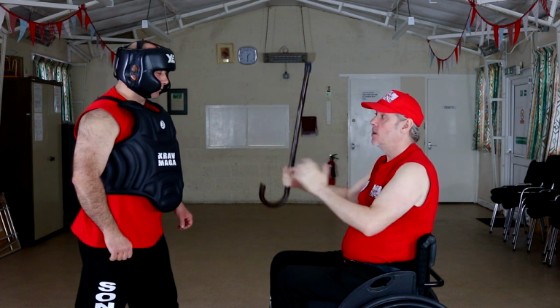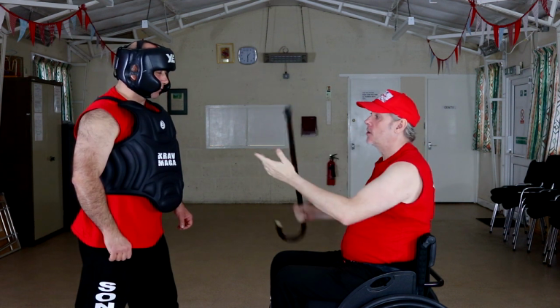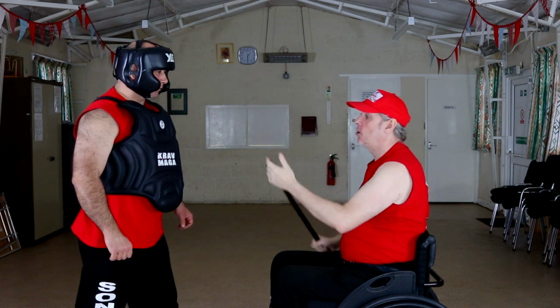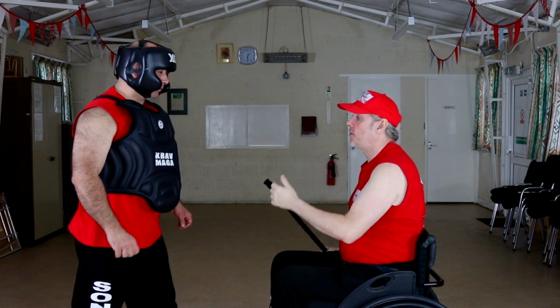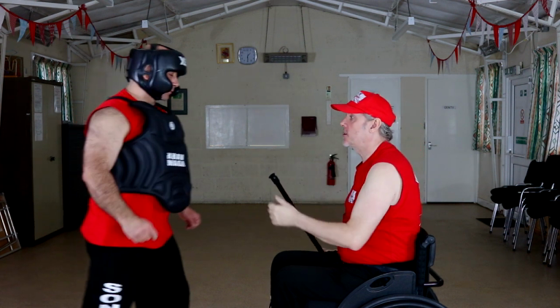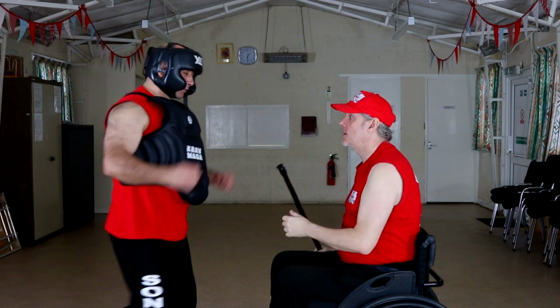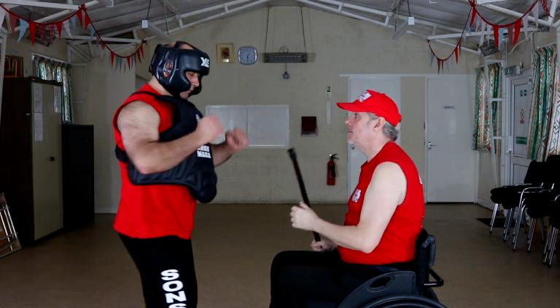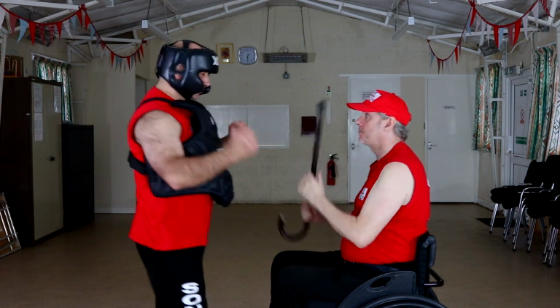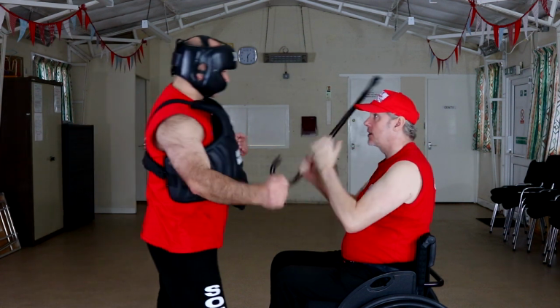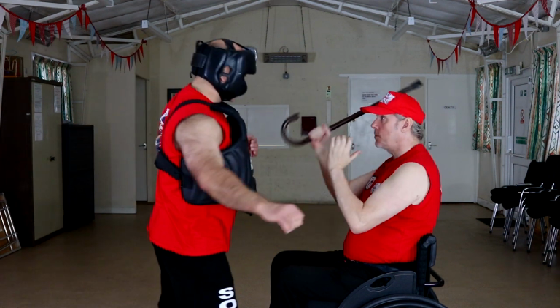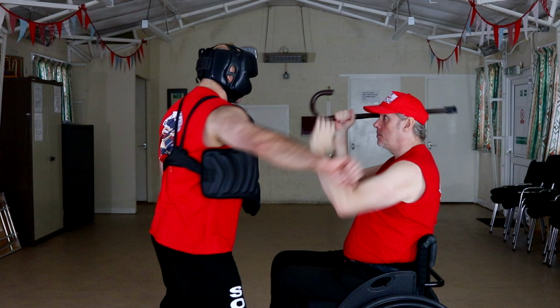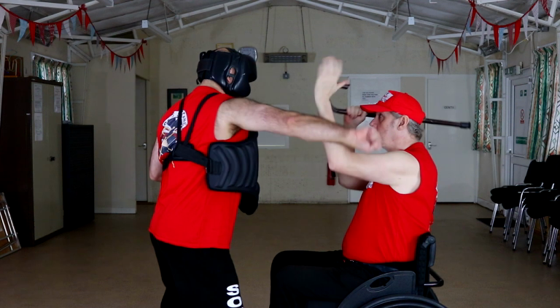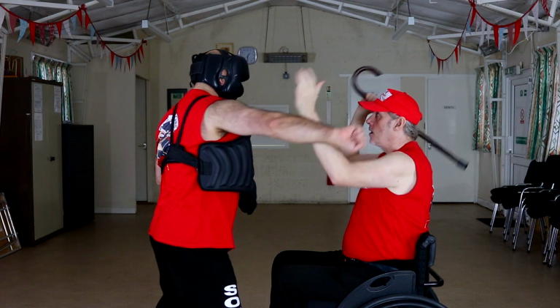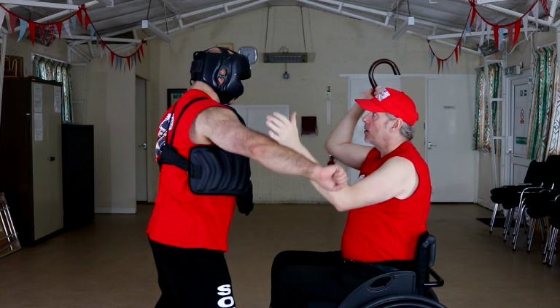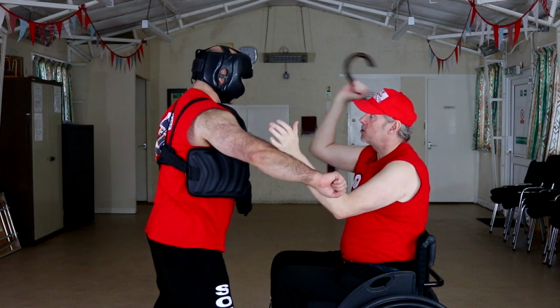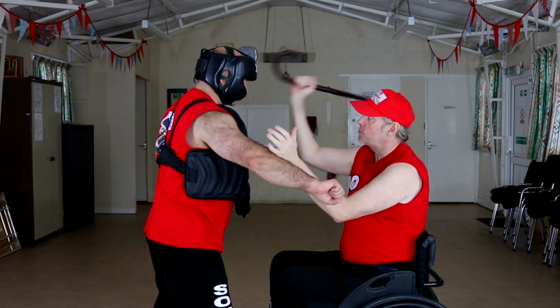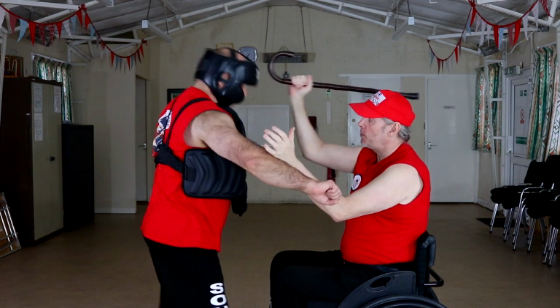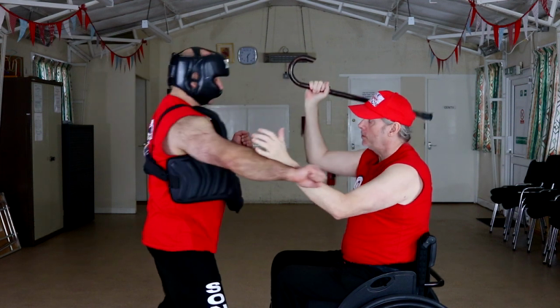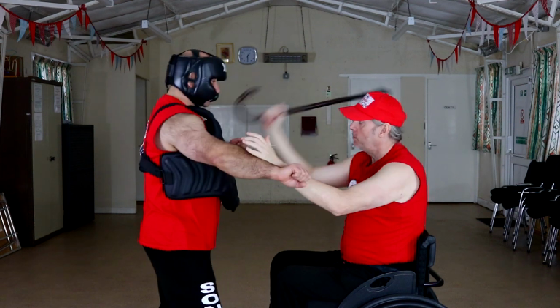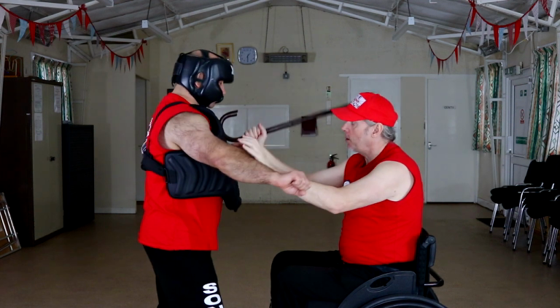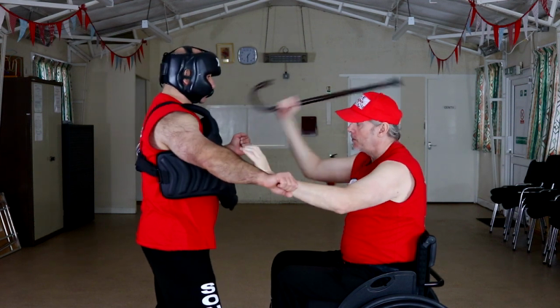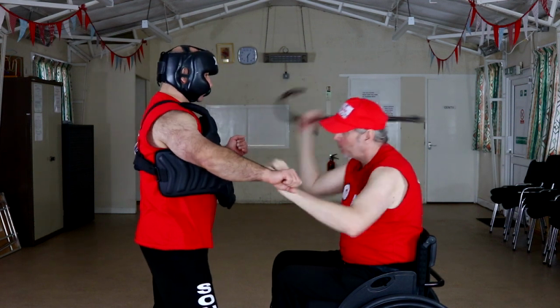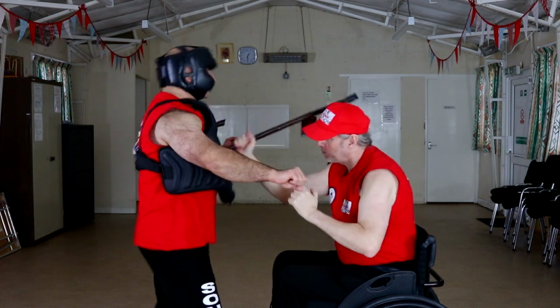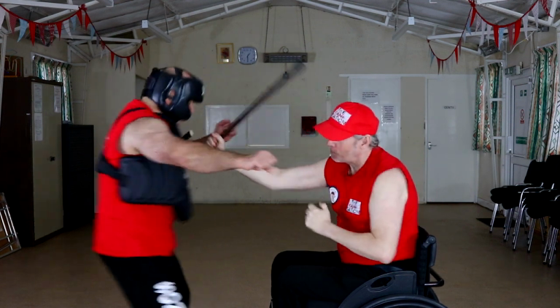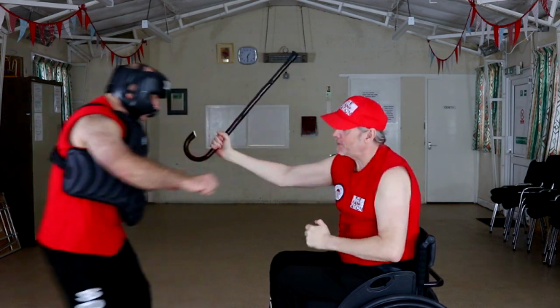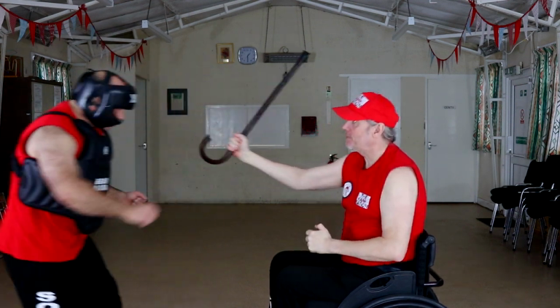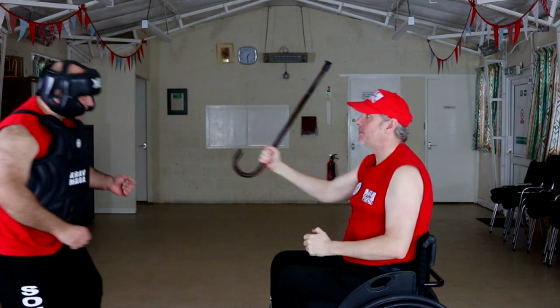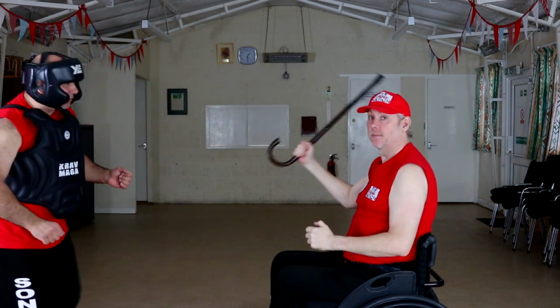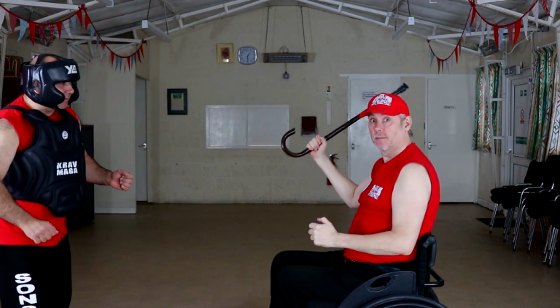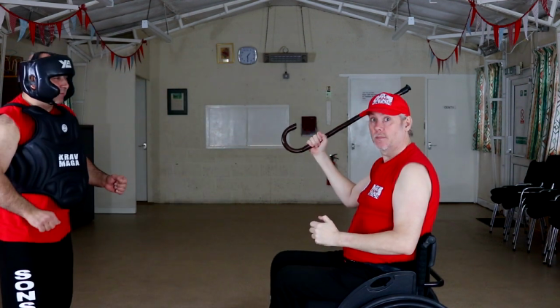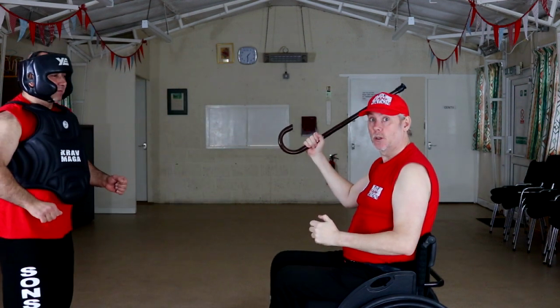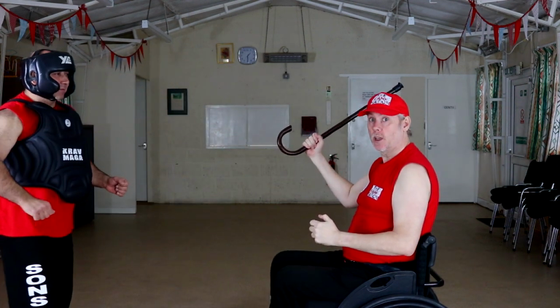I'm going to go a little bit faster. So I'm going to just pop, pop, pop.